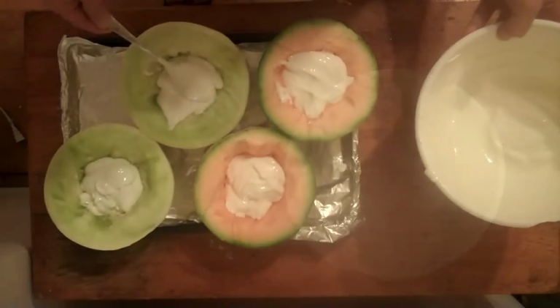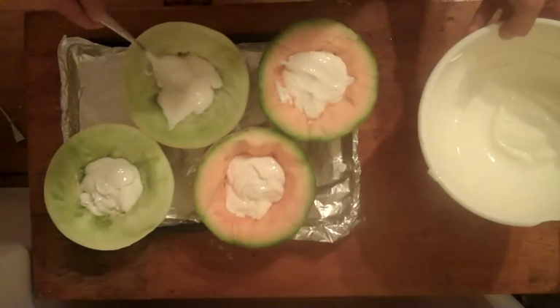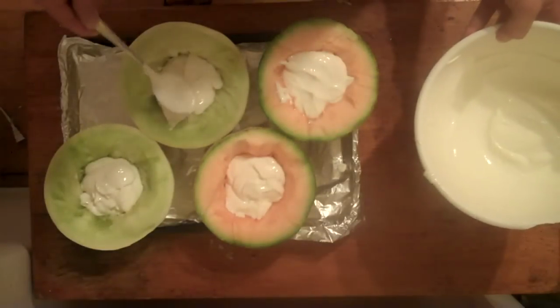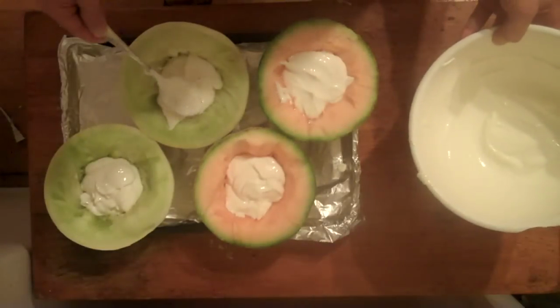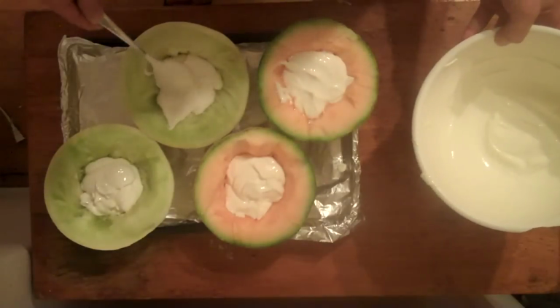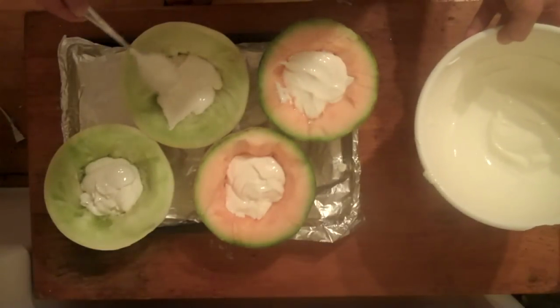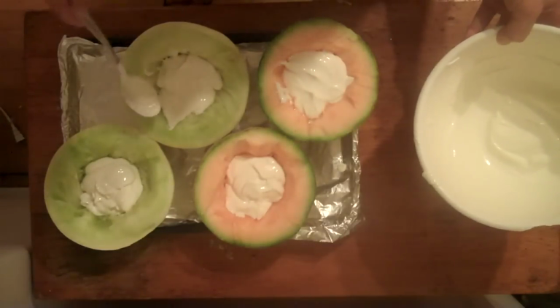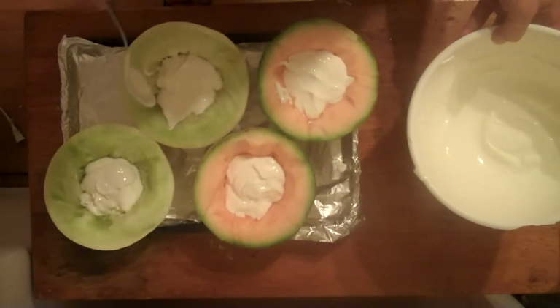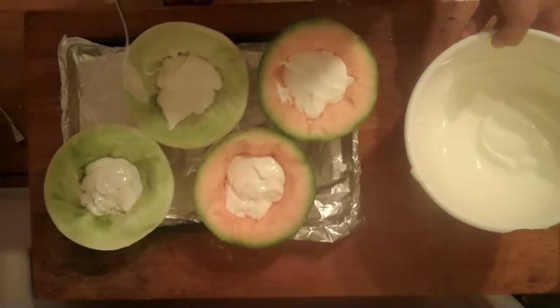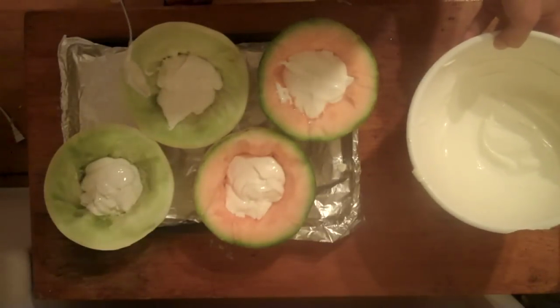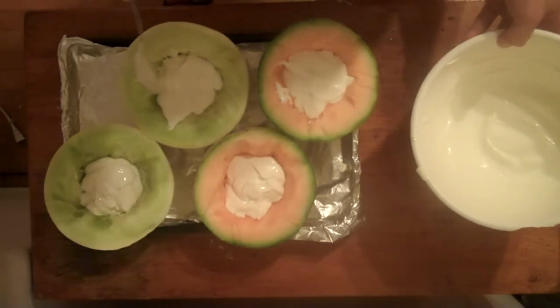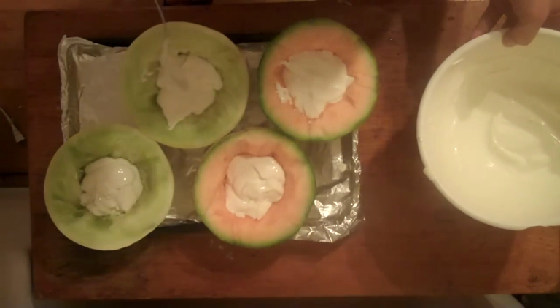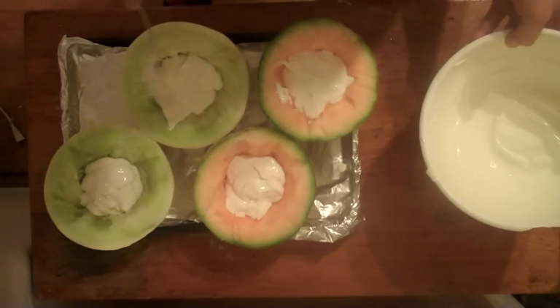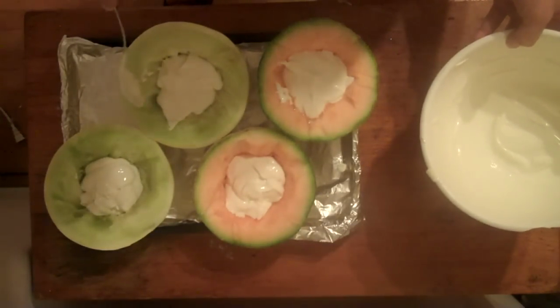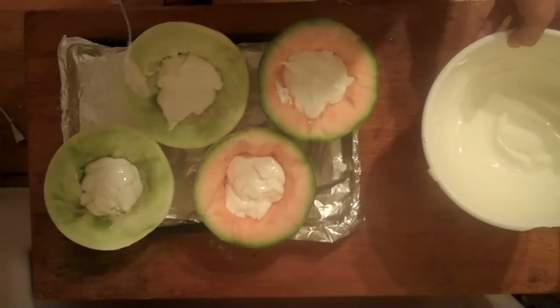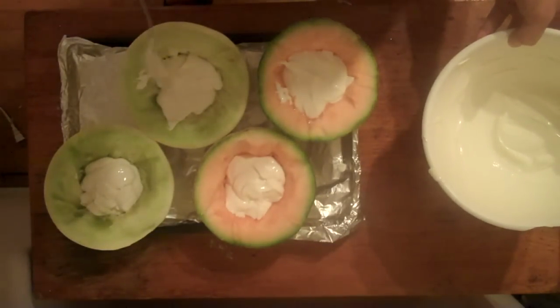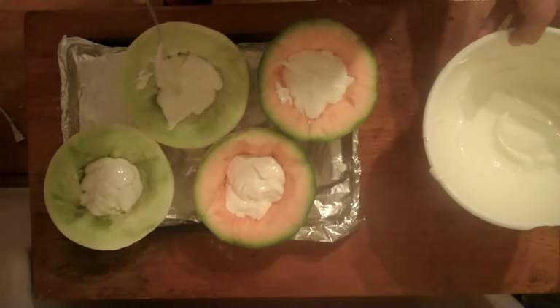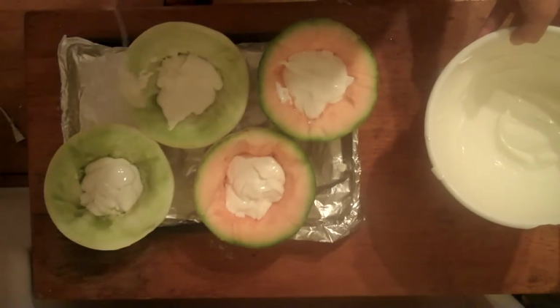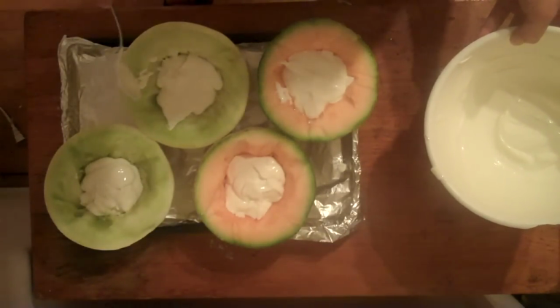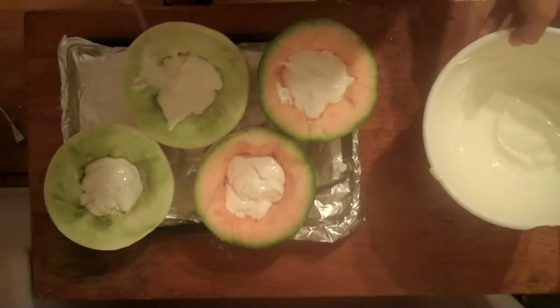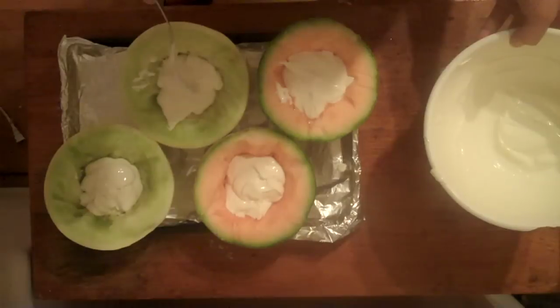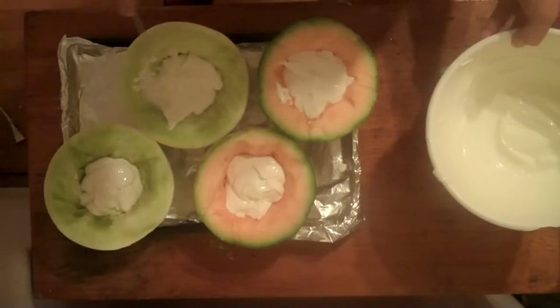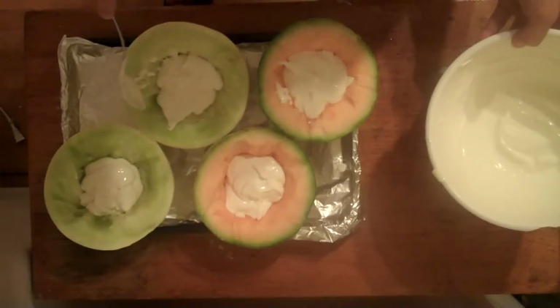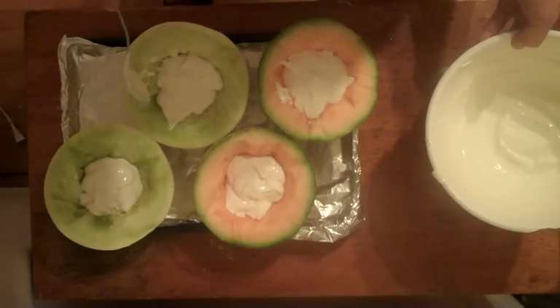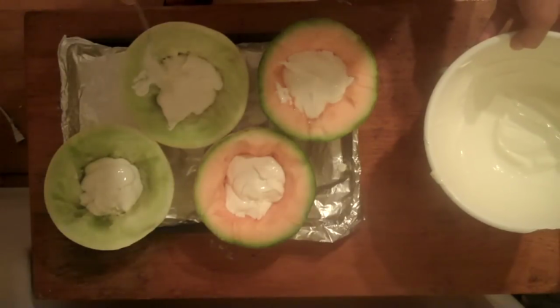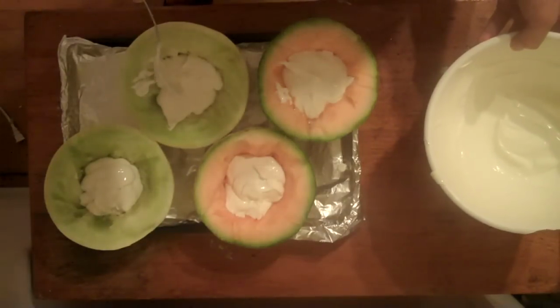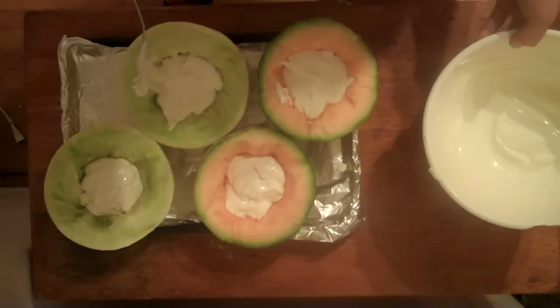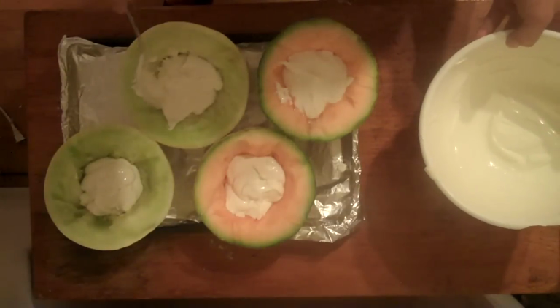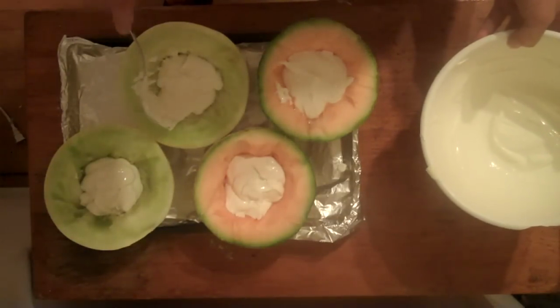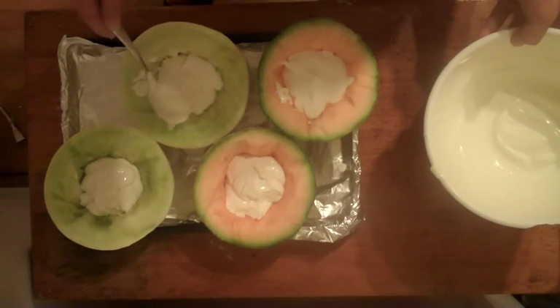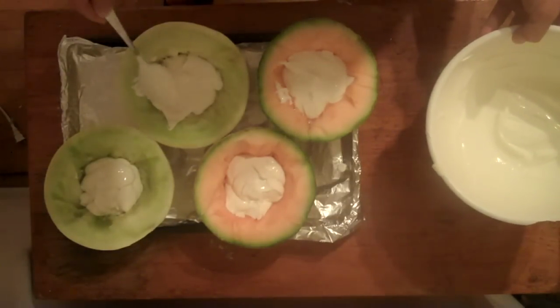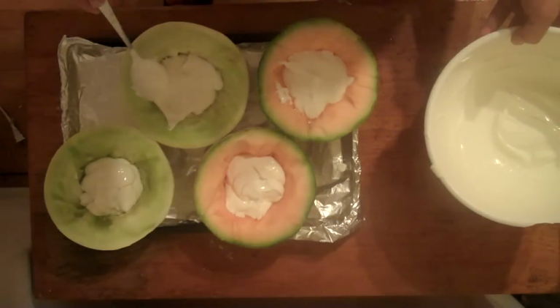Now we're just going to fill in our melon holes with the yogurt mixture. You want to try to keep the yogurt inside the center so you don't fuck up the overall appearance of it.